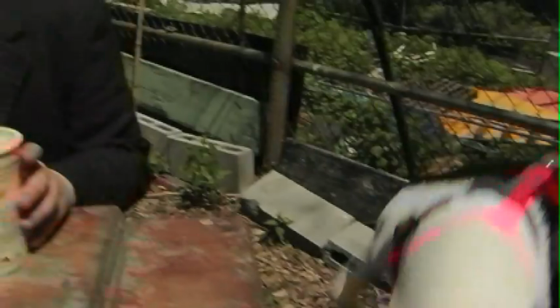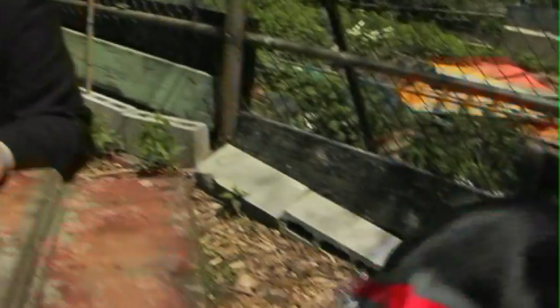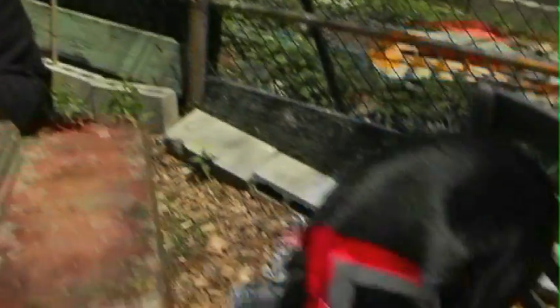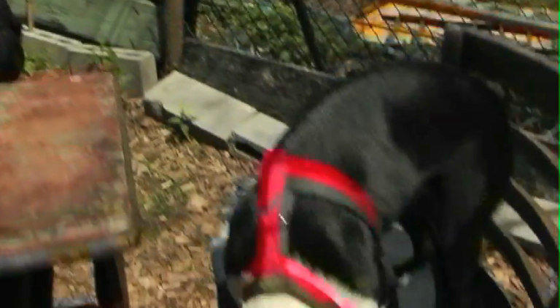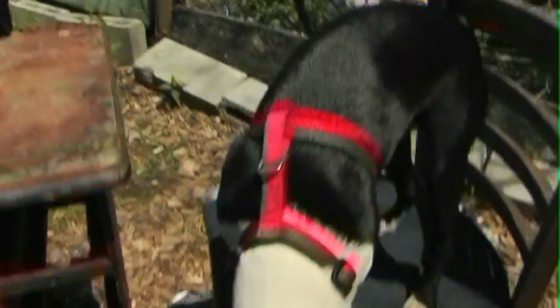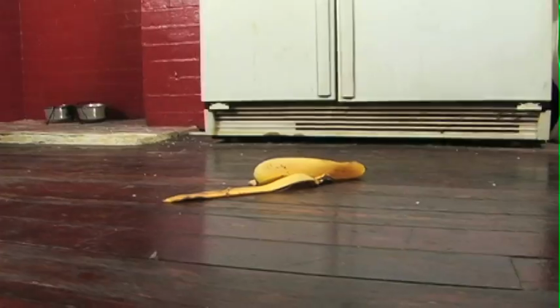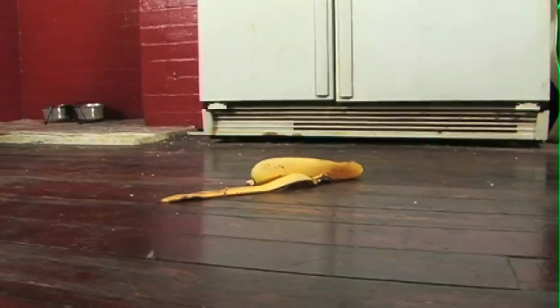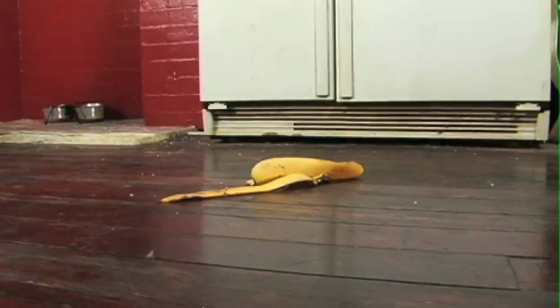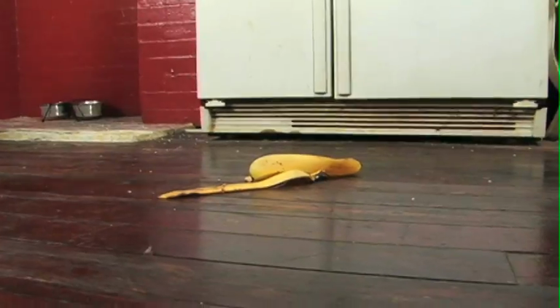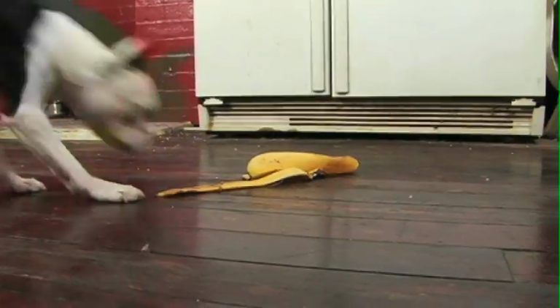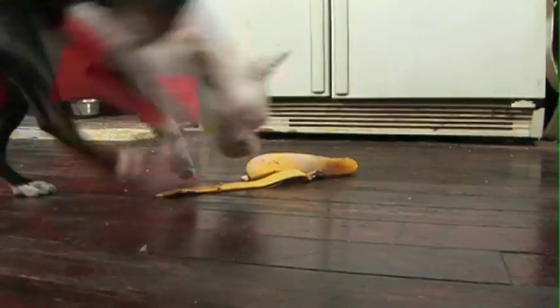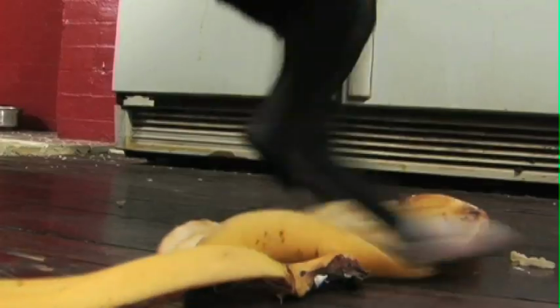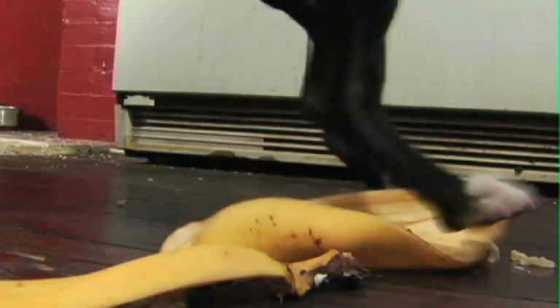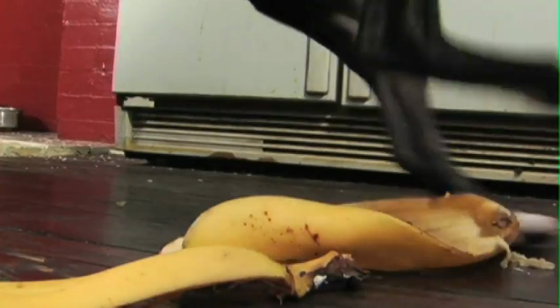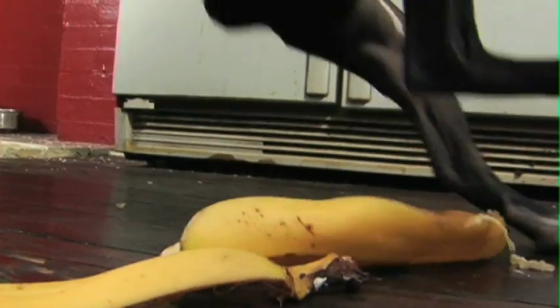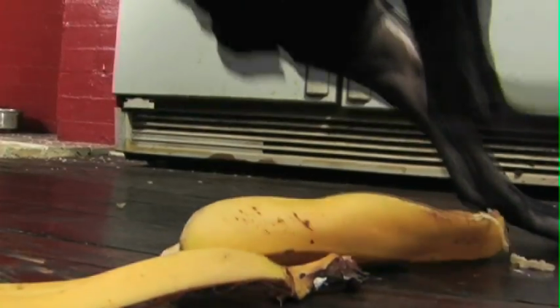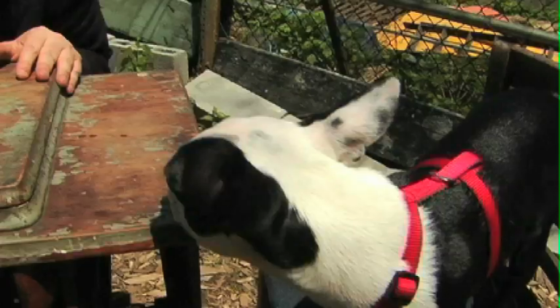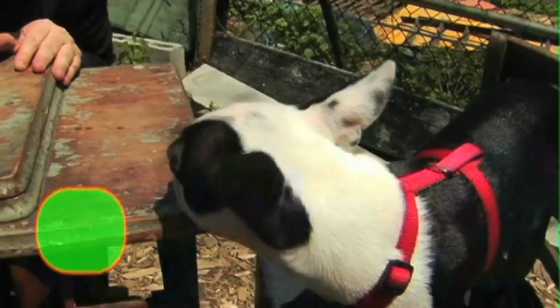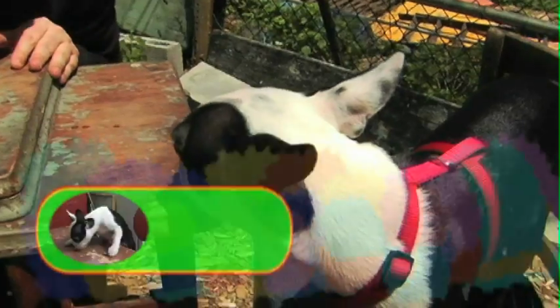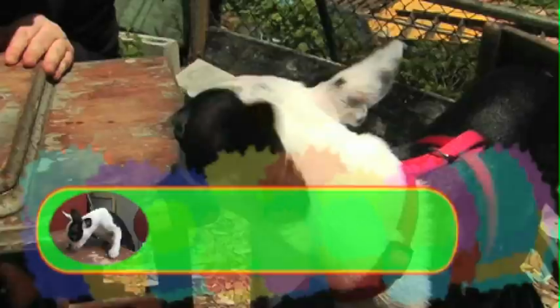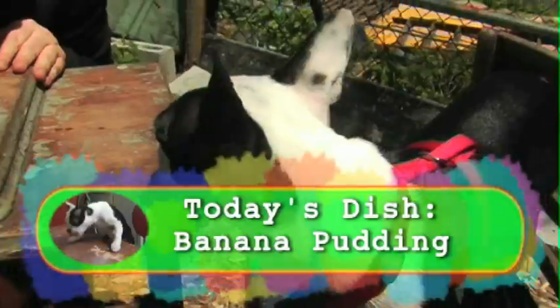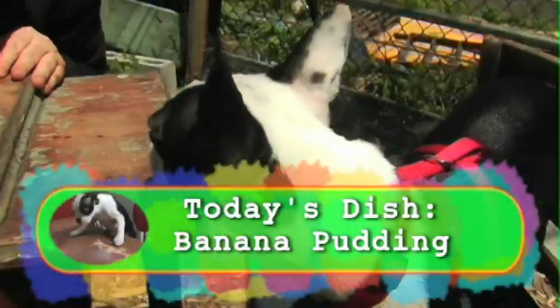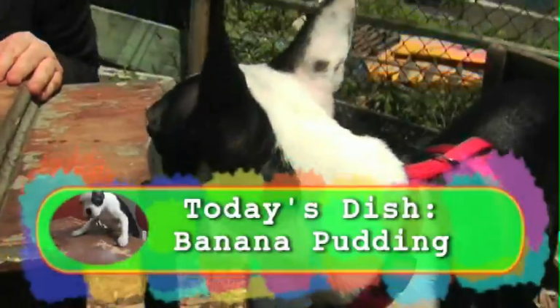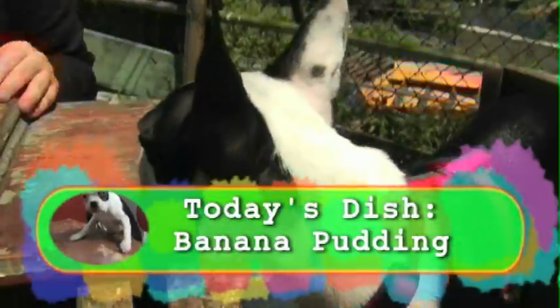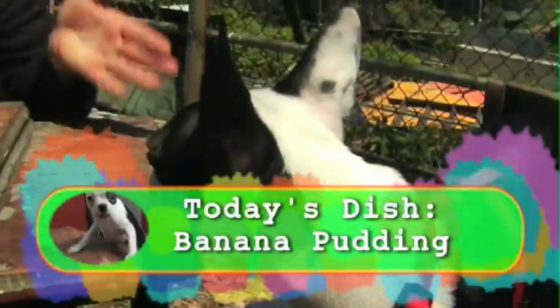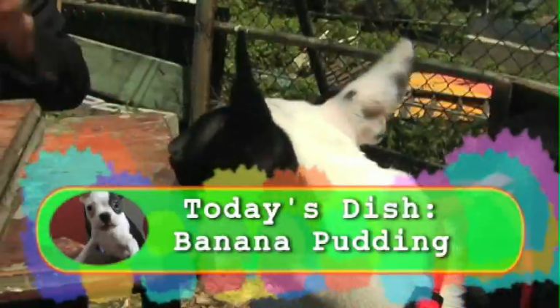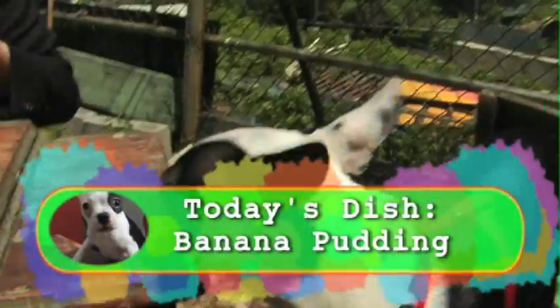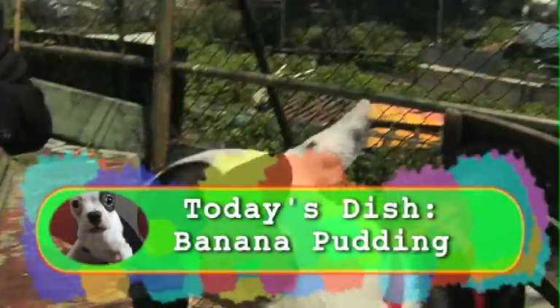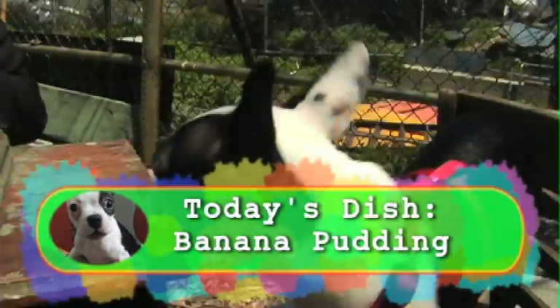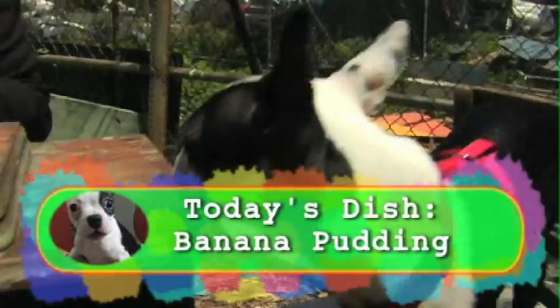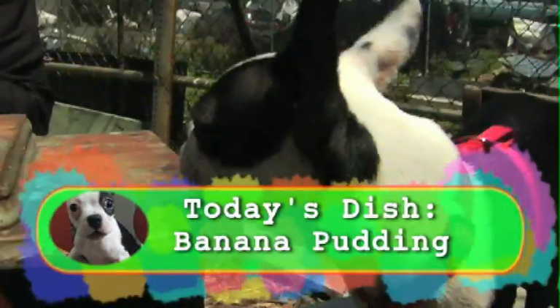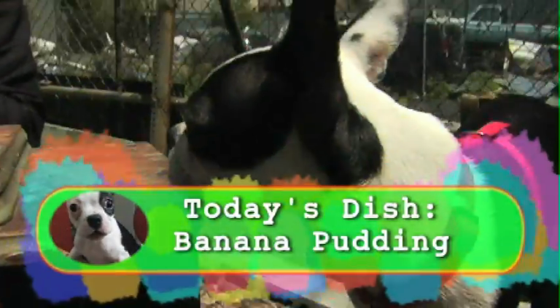So today we are going to be making some banana pudding. Right, Mr. Vernon? Yes, this is one of your favorites, so pay attention.